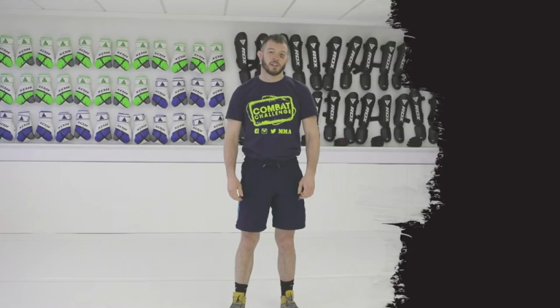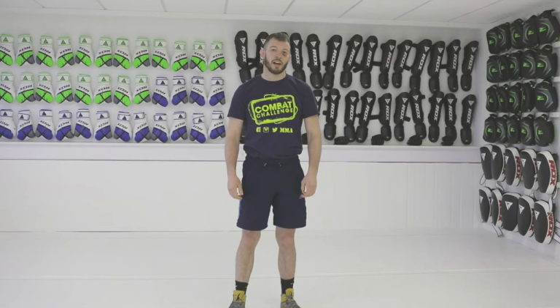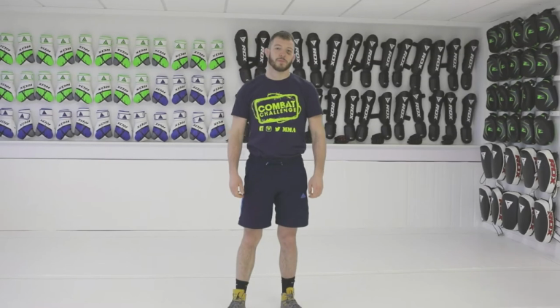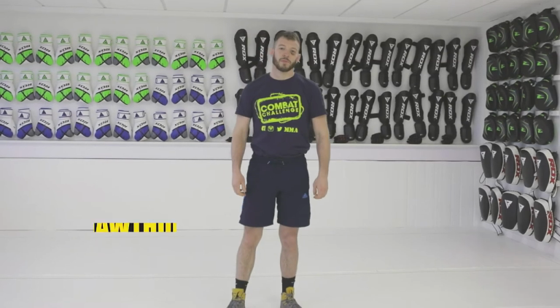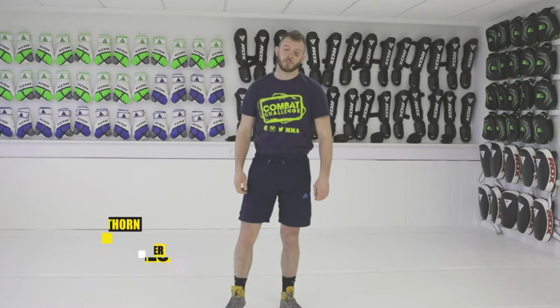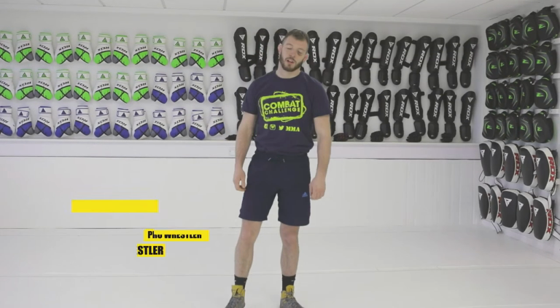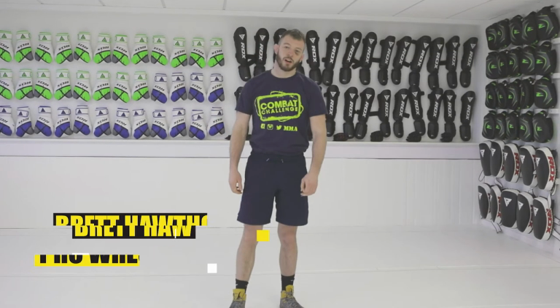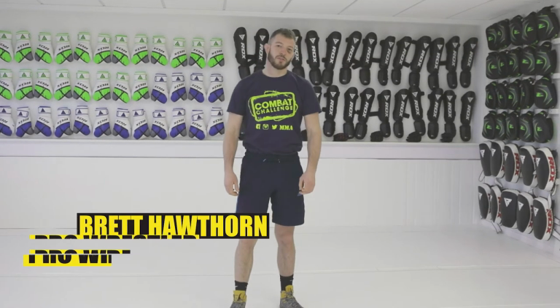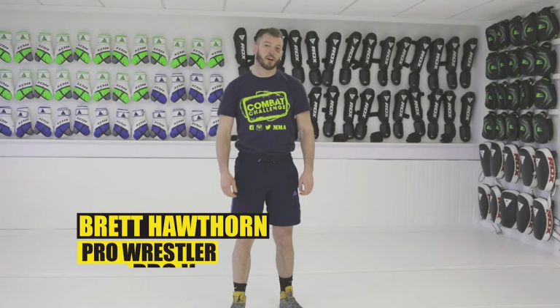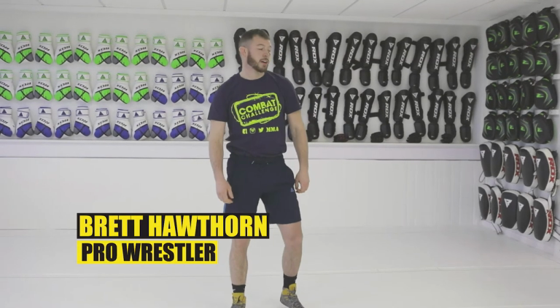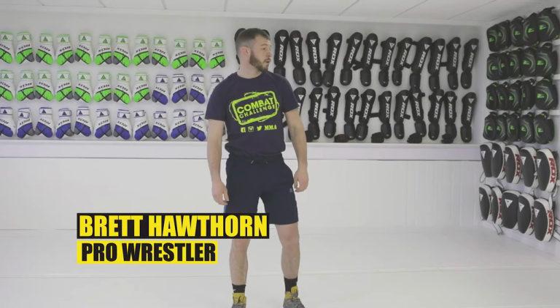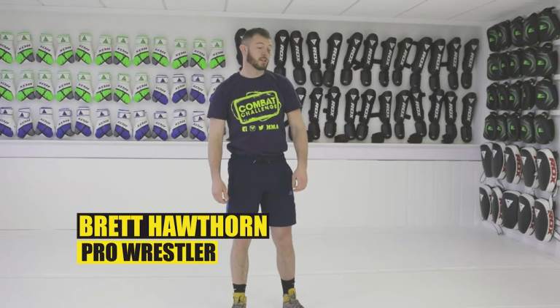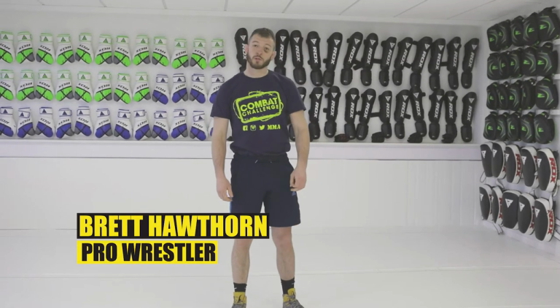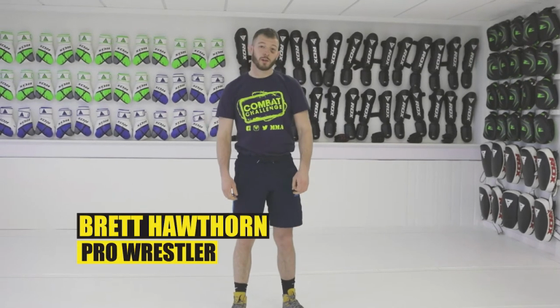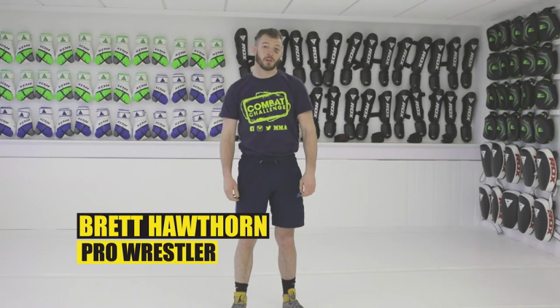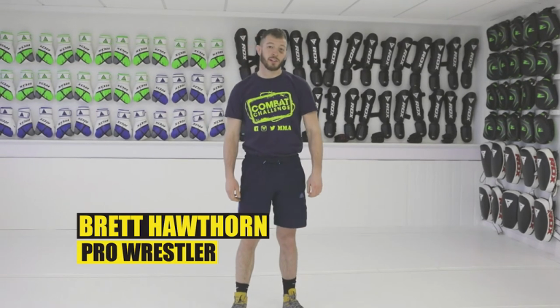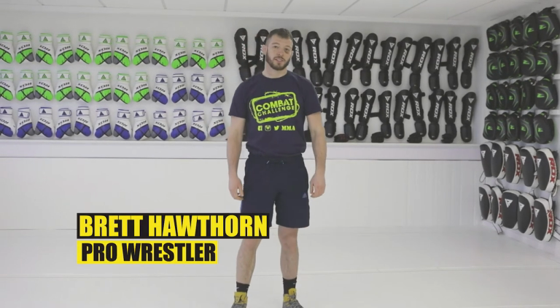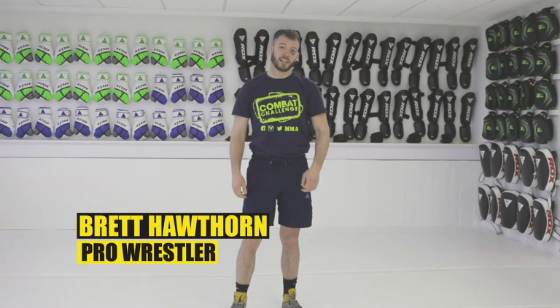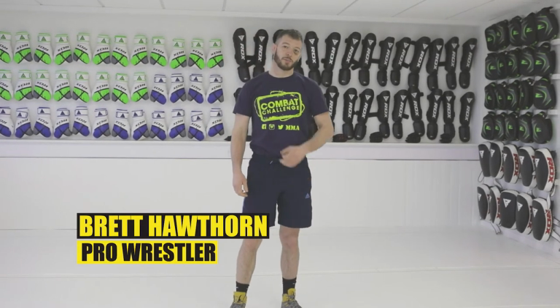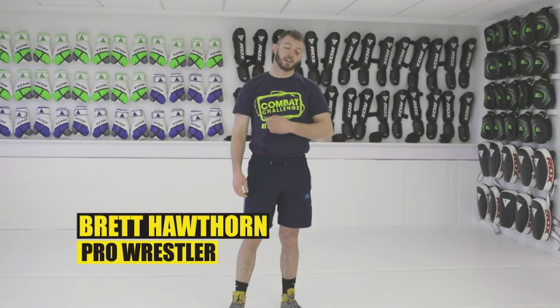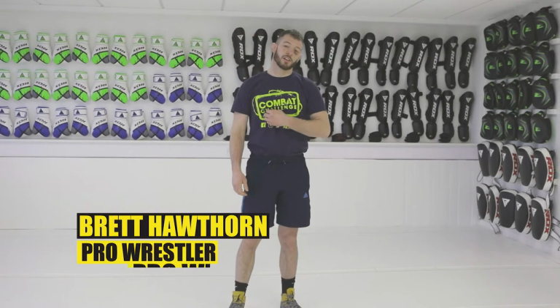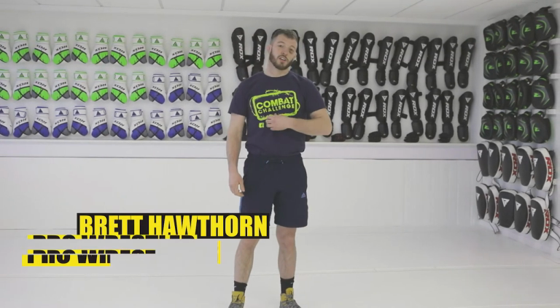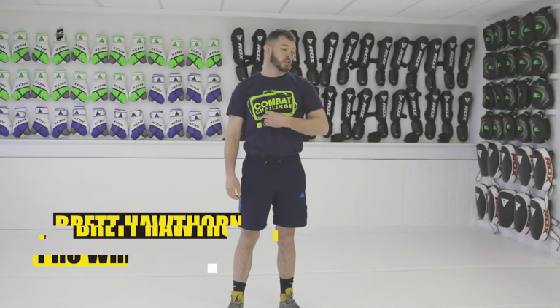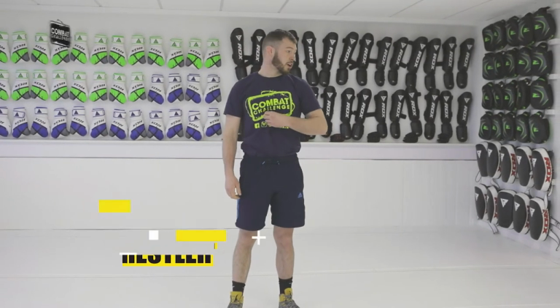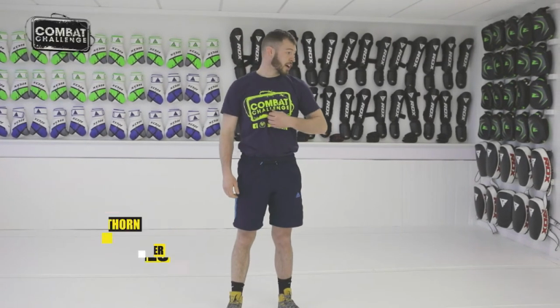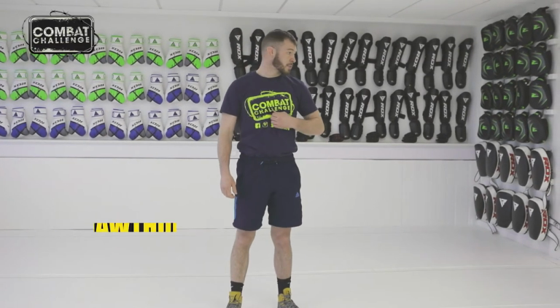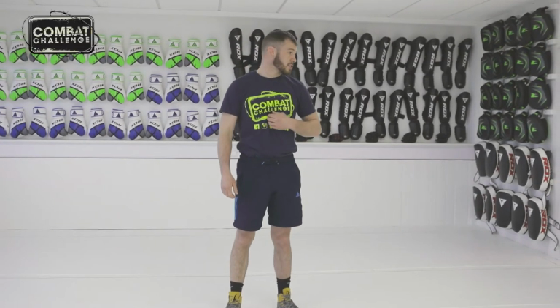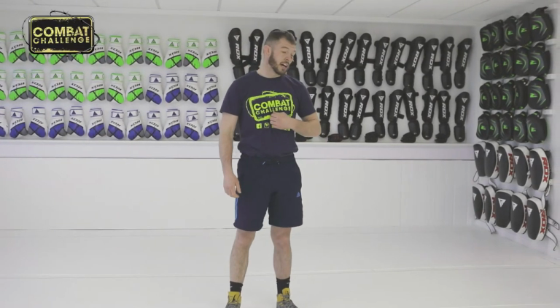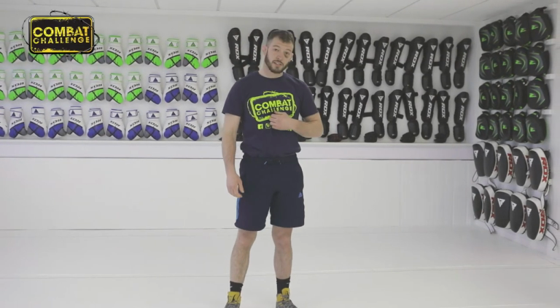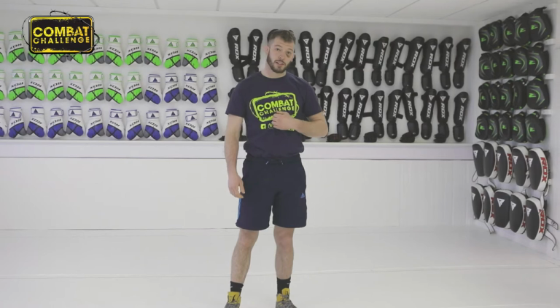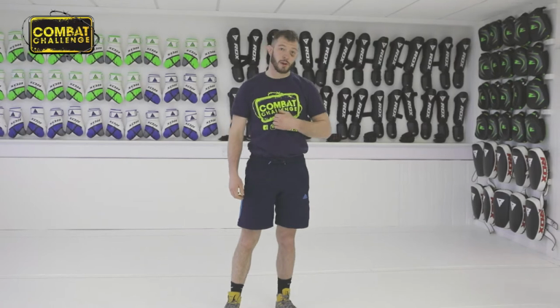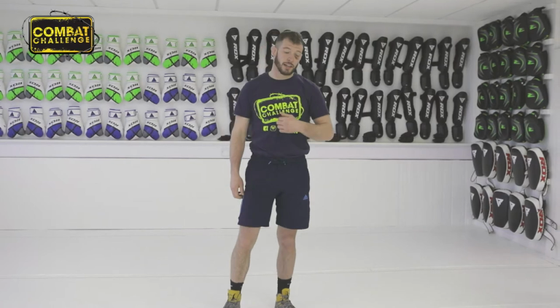Hi, it's Brett Hawthorne and welcome to my playlist. Today I'm going to show fireman's carry to the back.